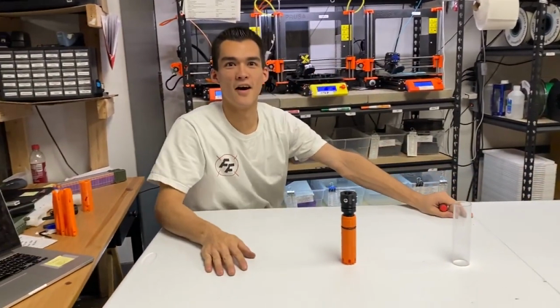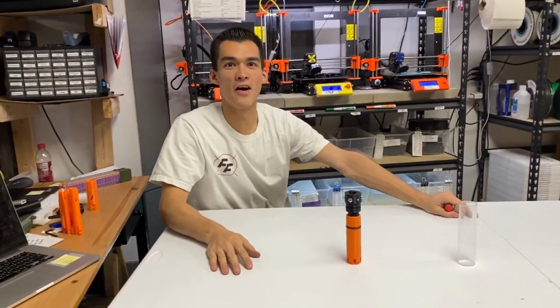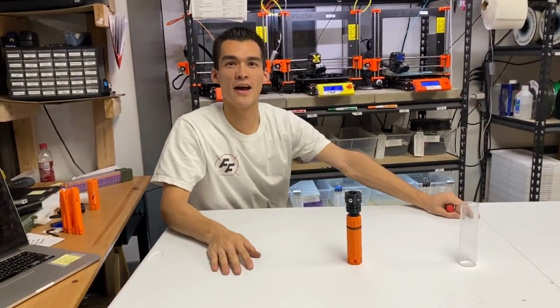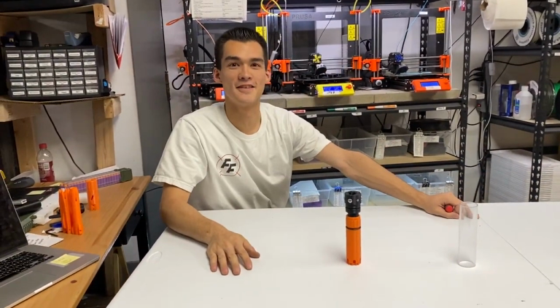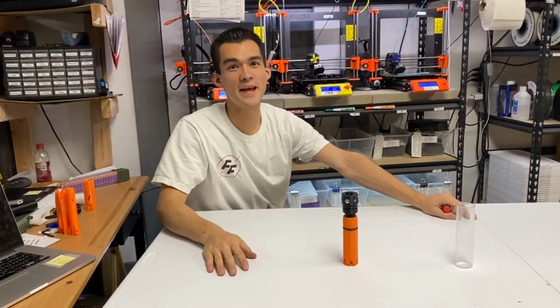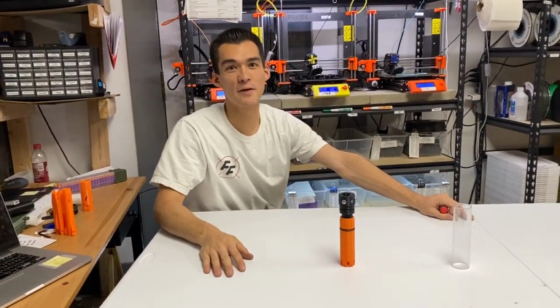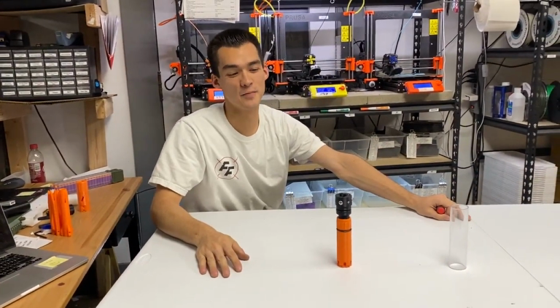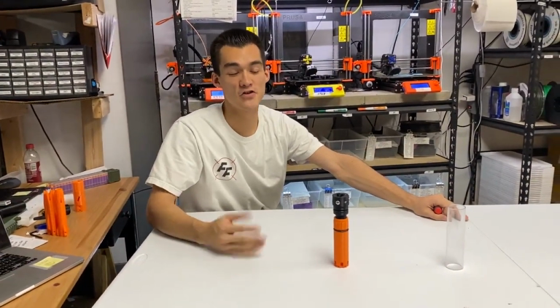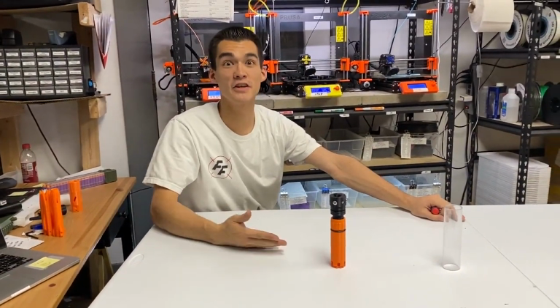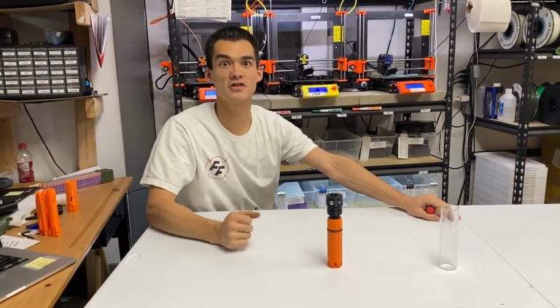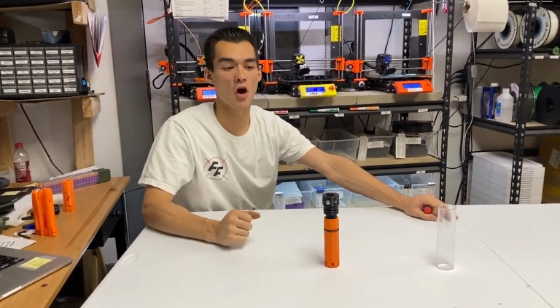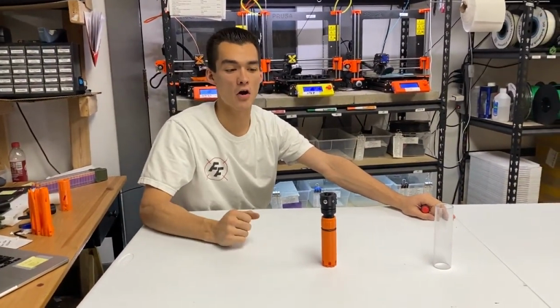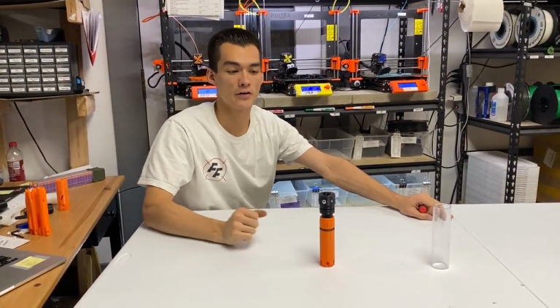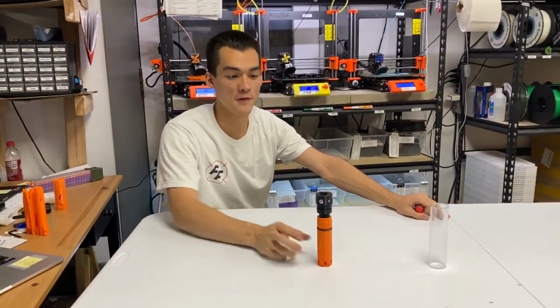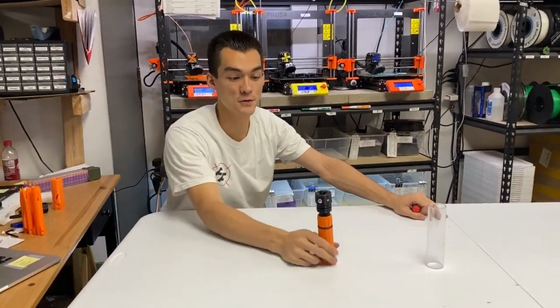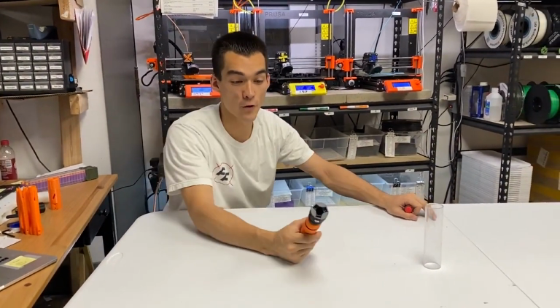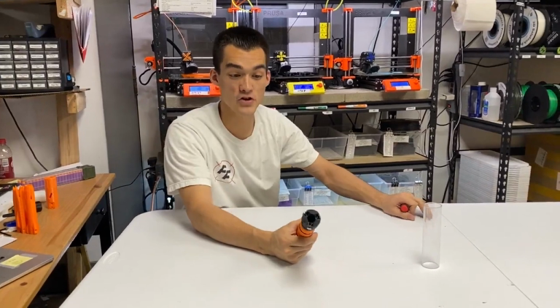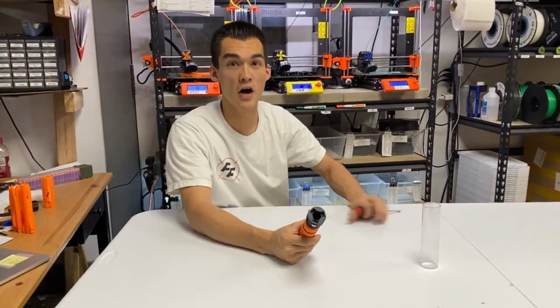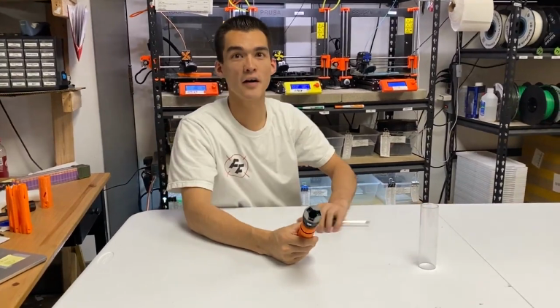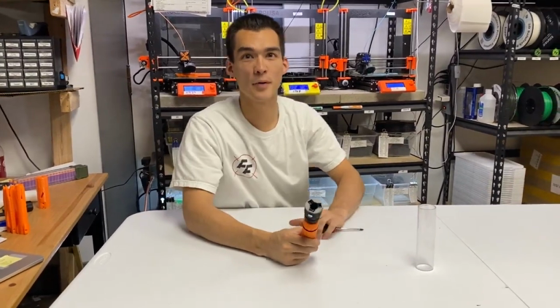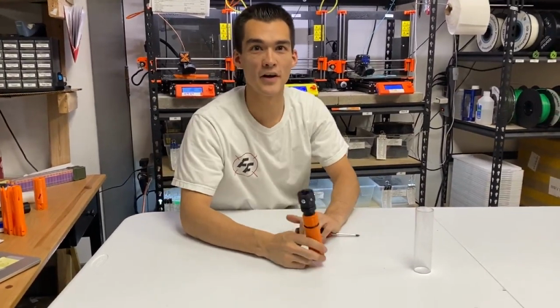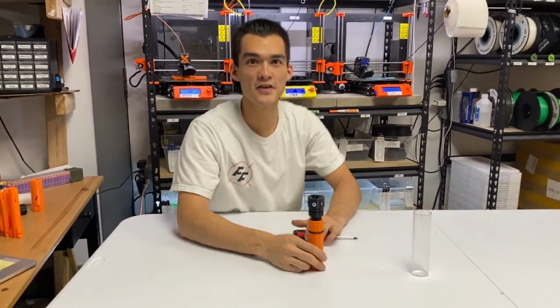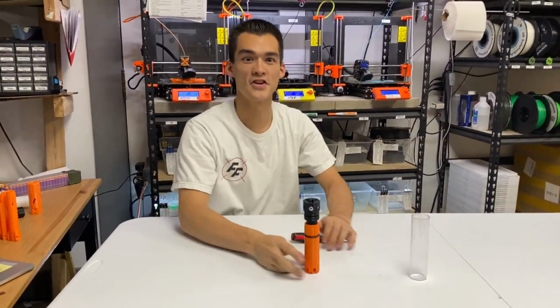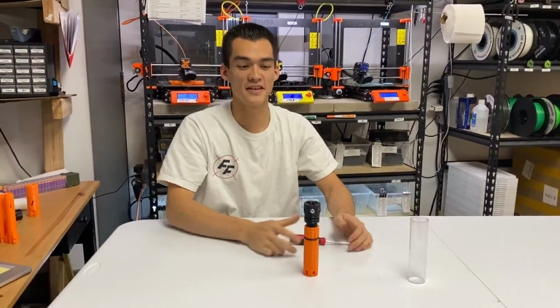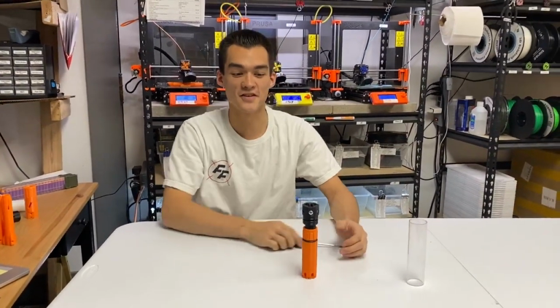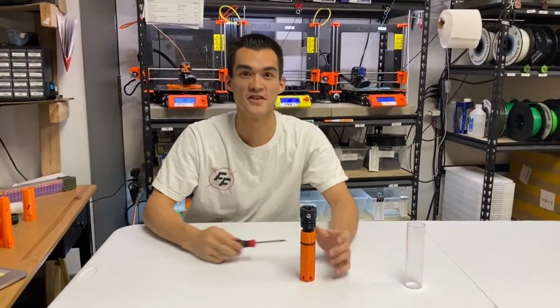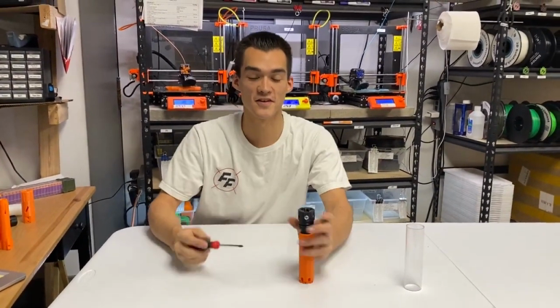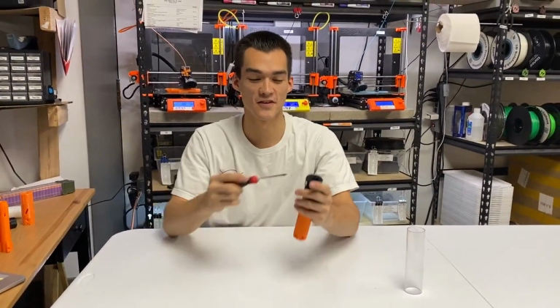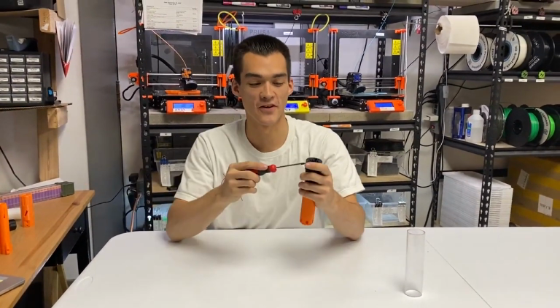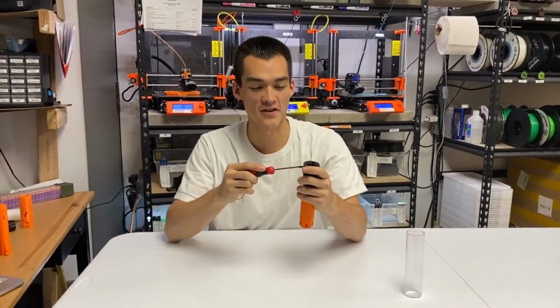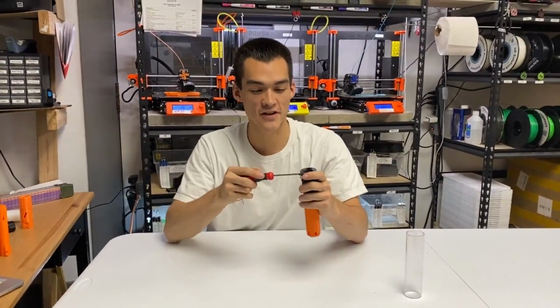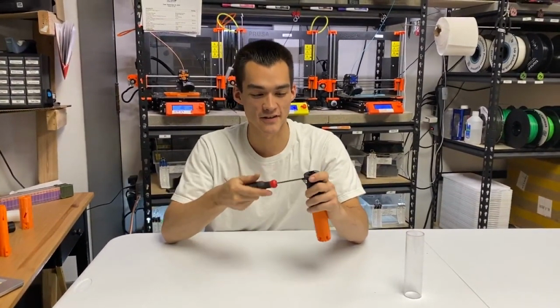Today we're going to be stringing a SCAR. This one's already strung, but I'm going to un-string it so you can learn how to string it.